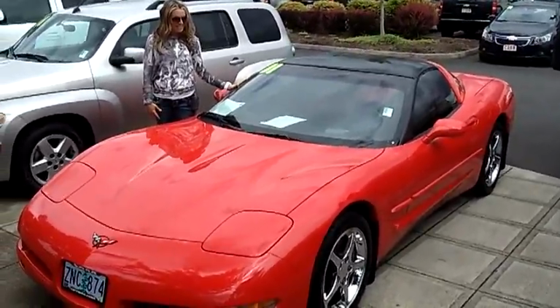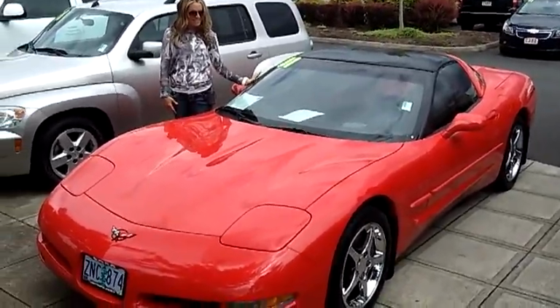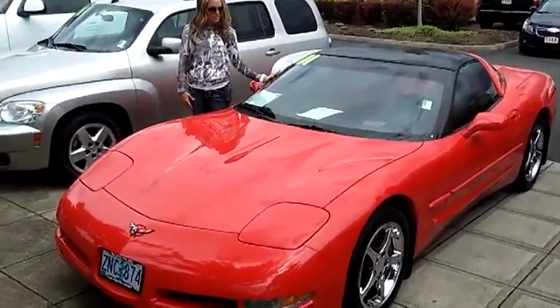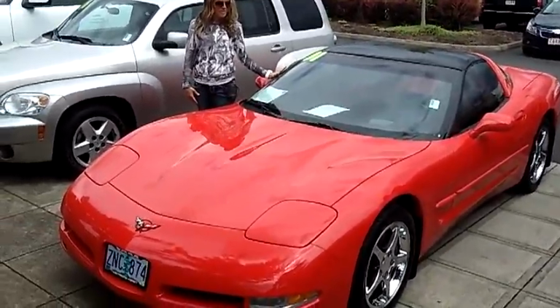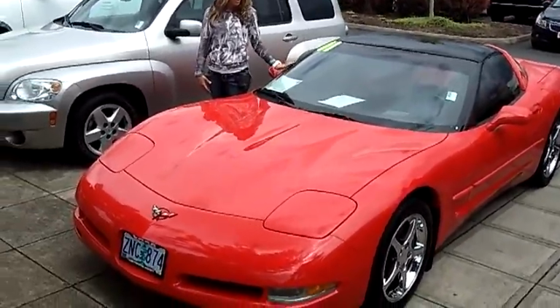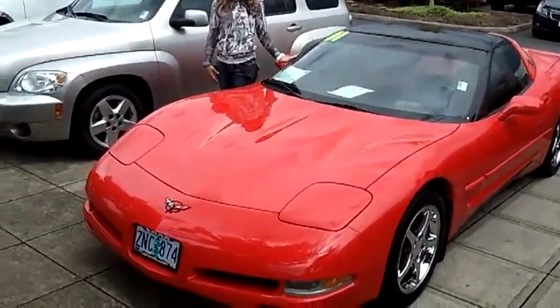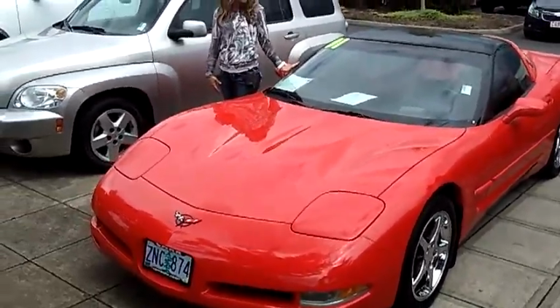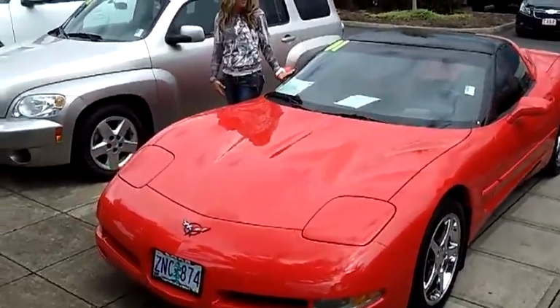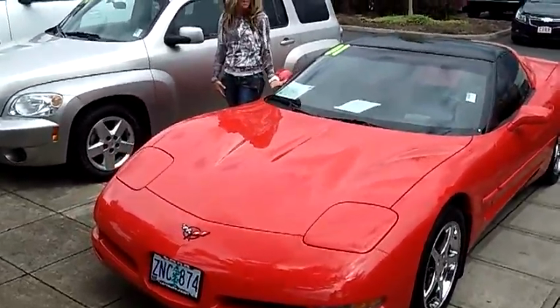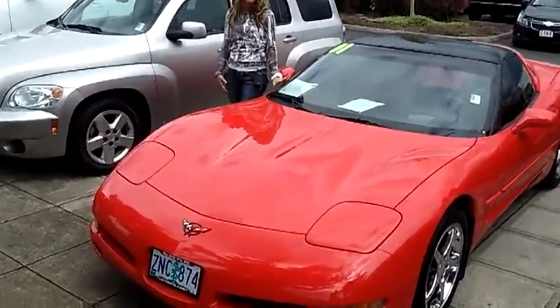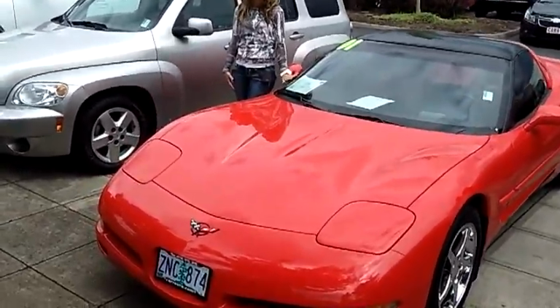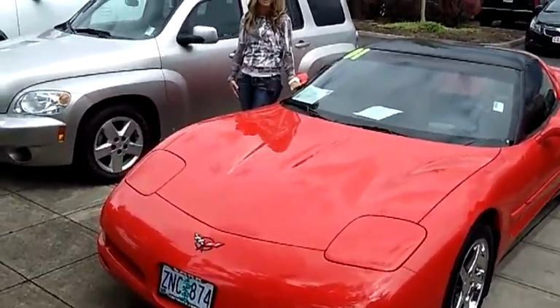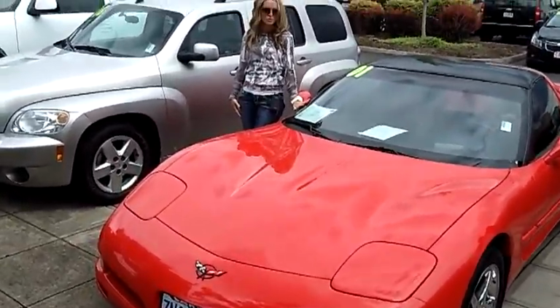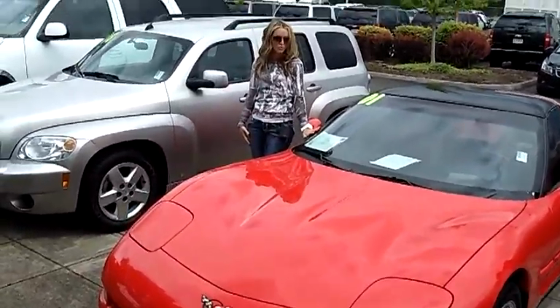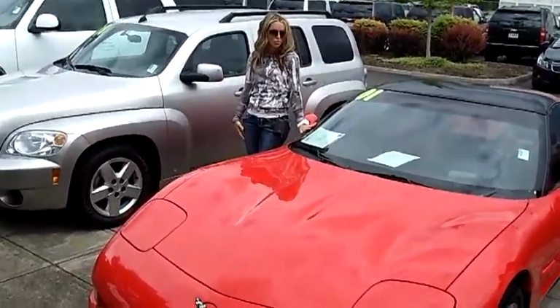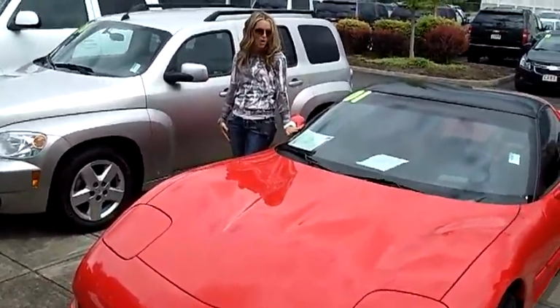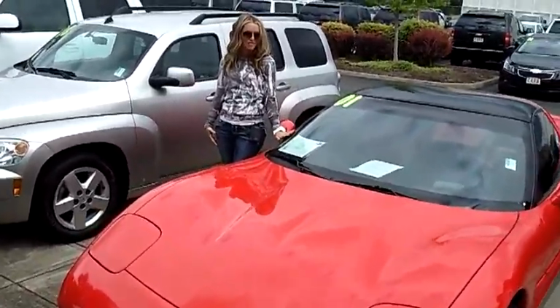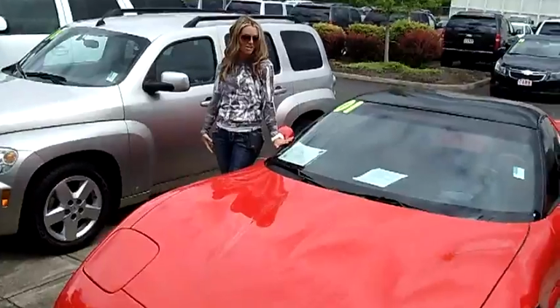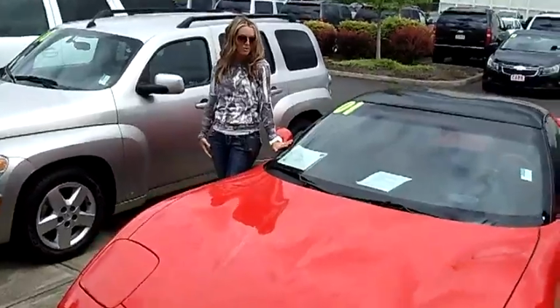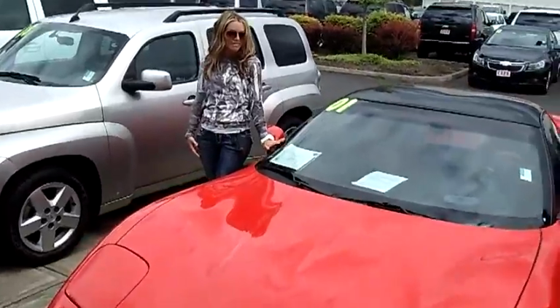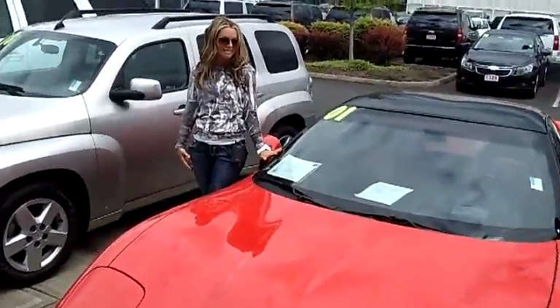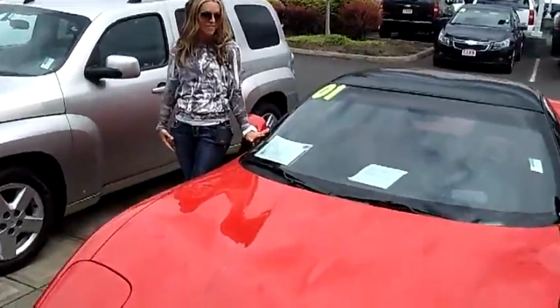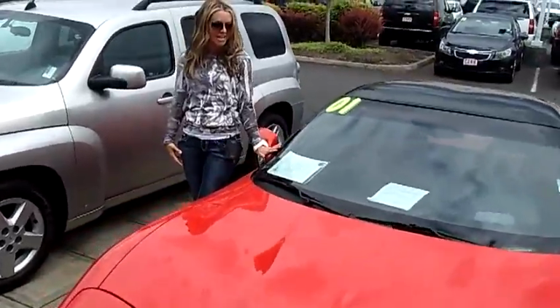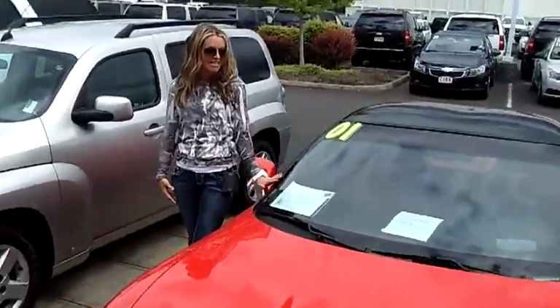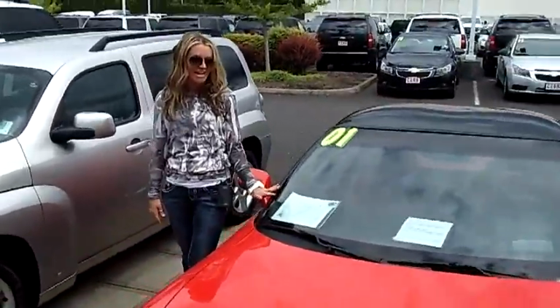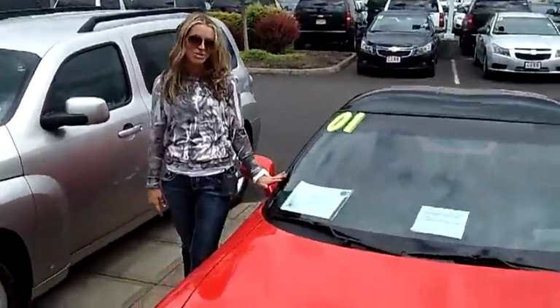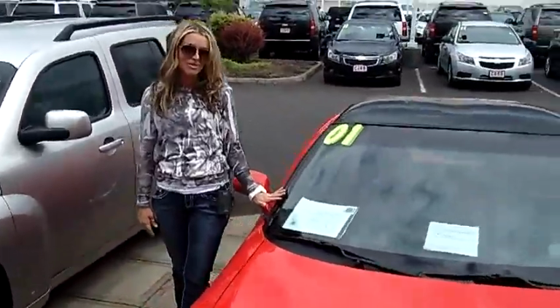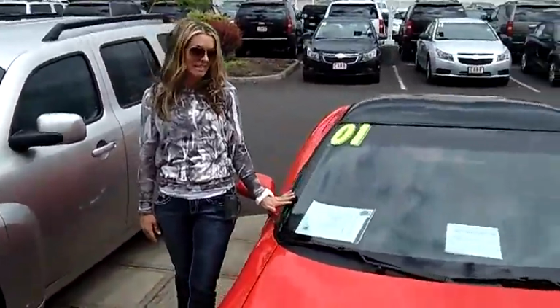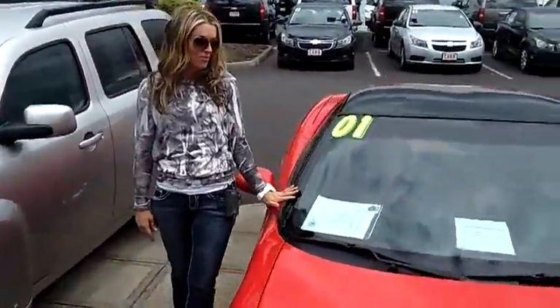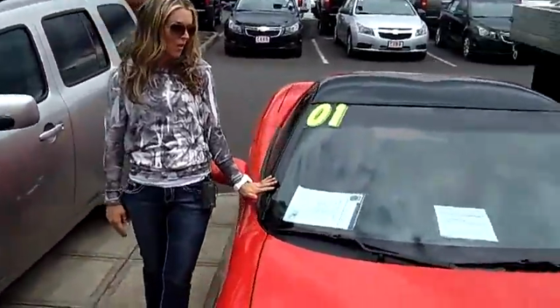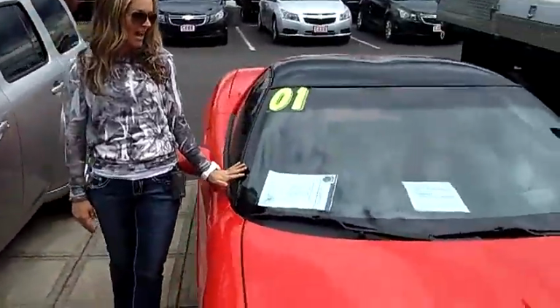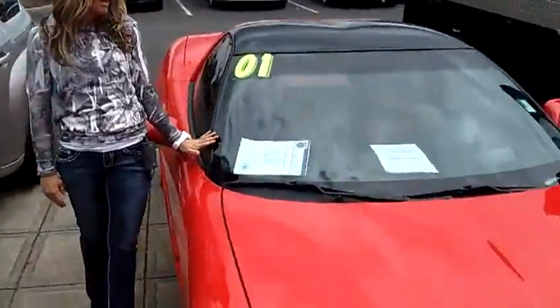This is a 2001 Chevy Corvette Coupe 2-door. Stock number C119264A.